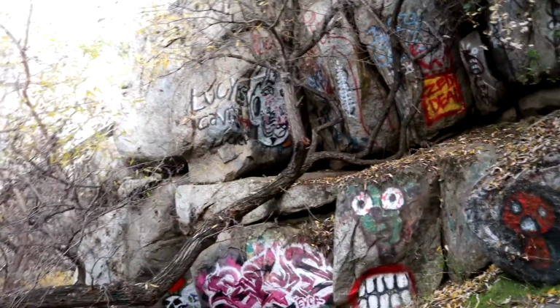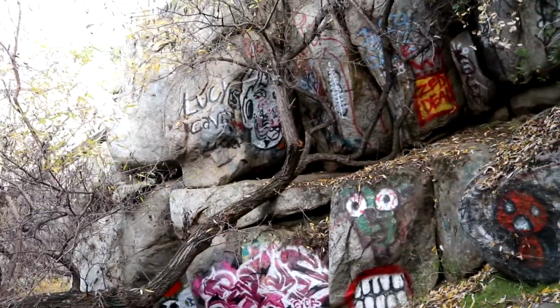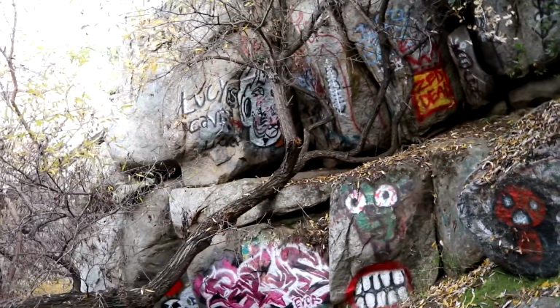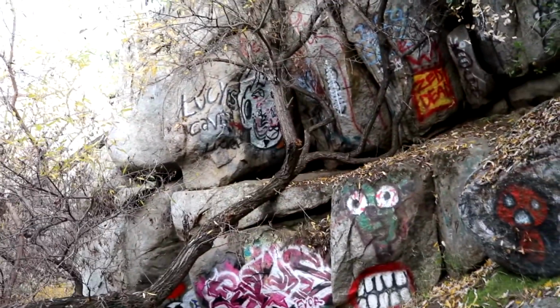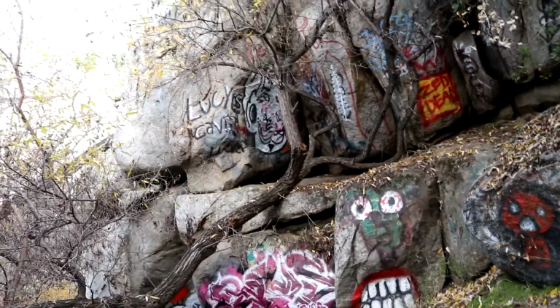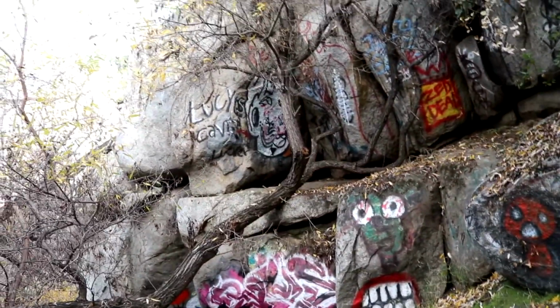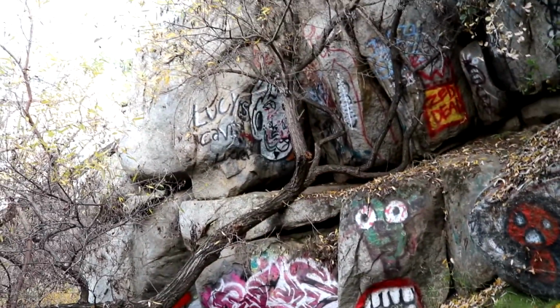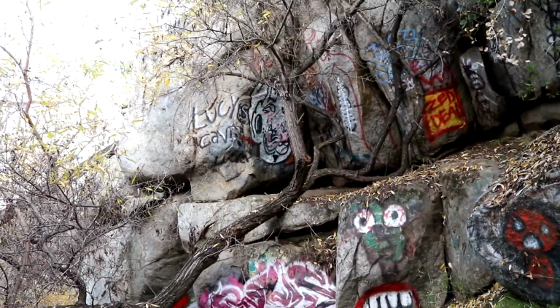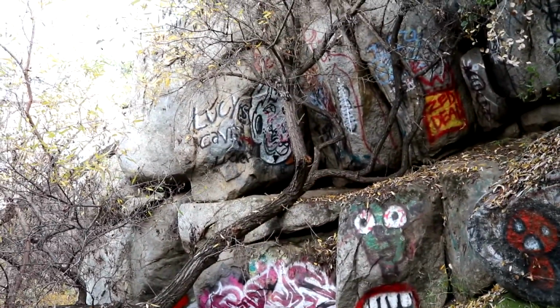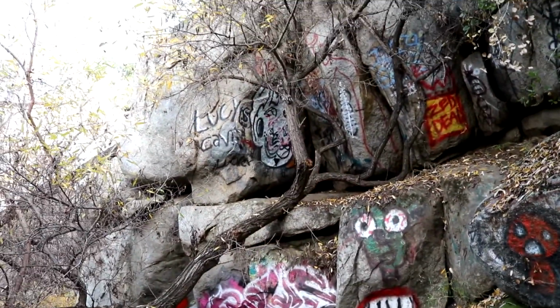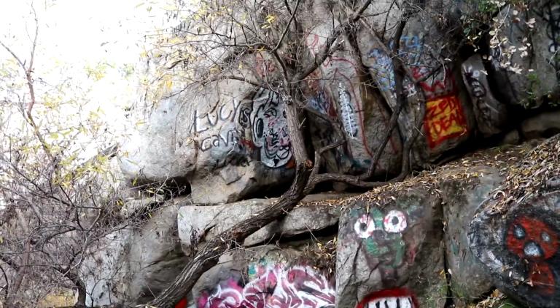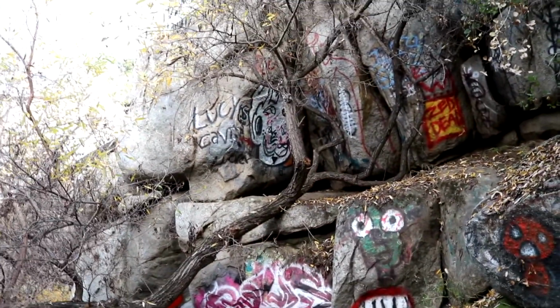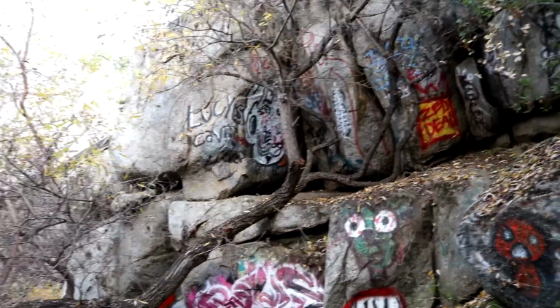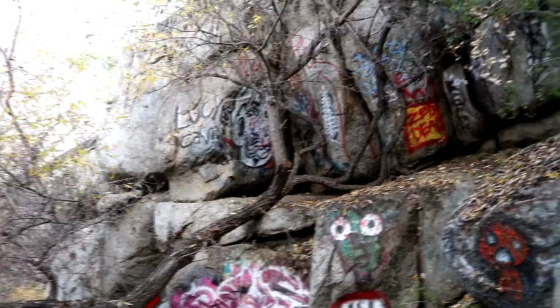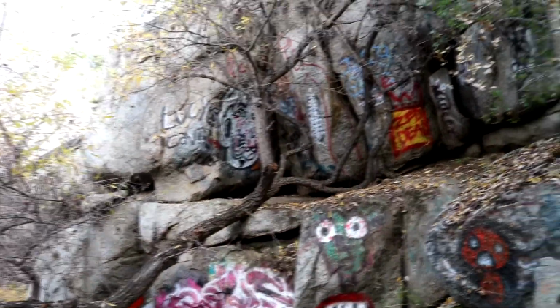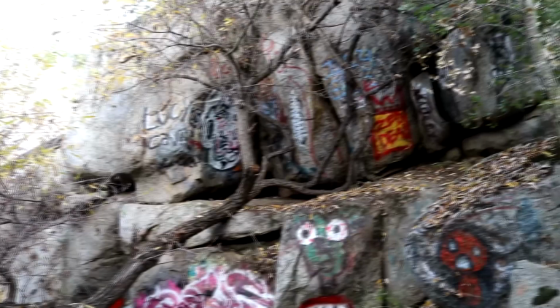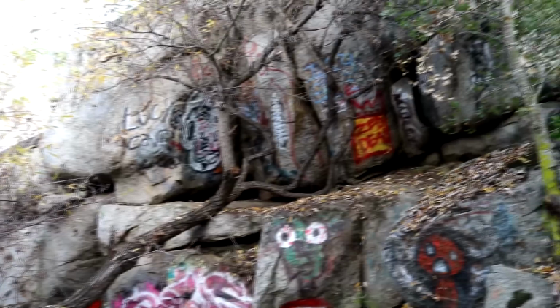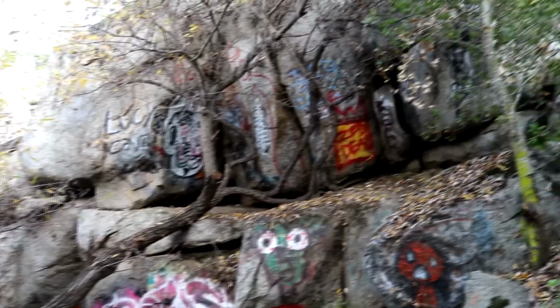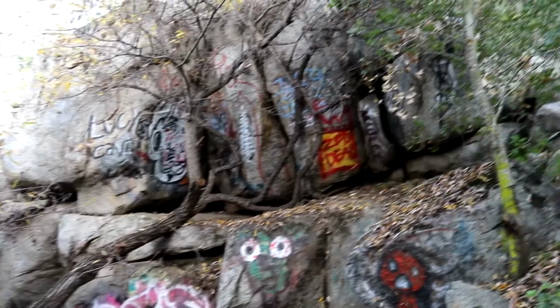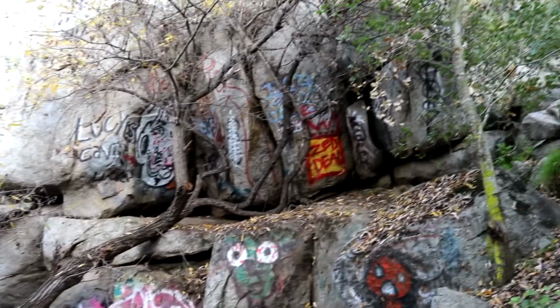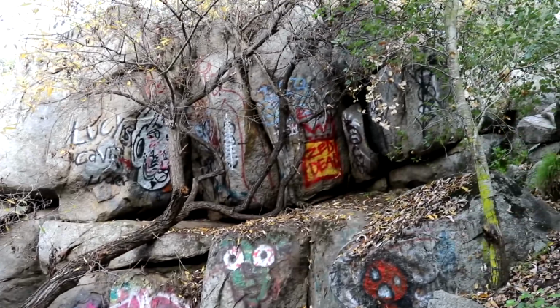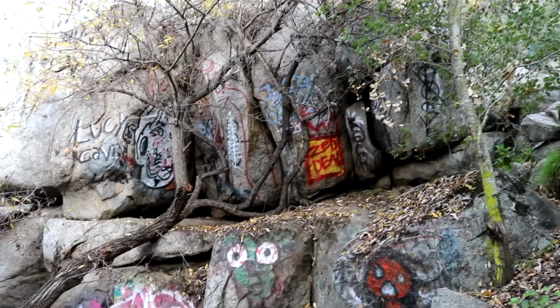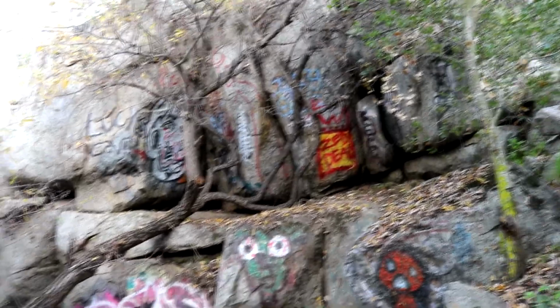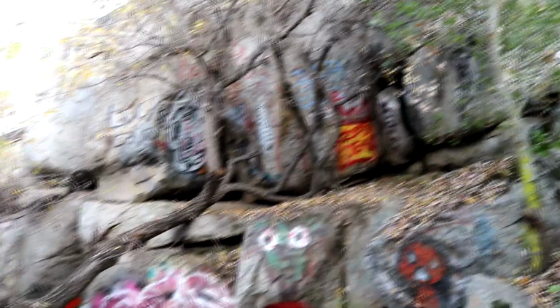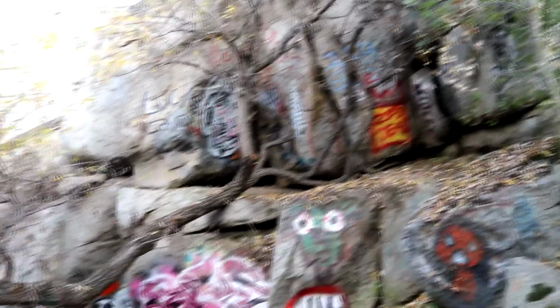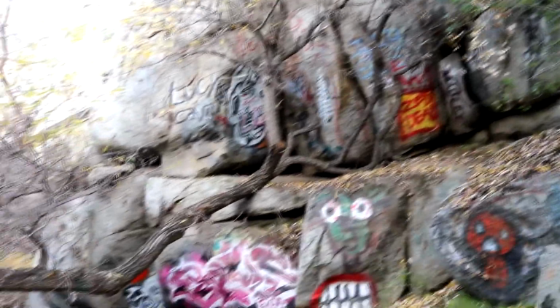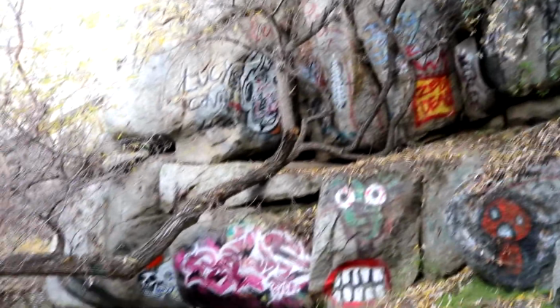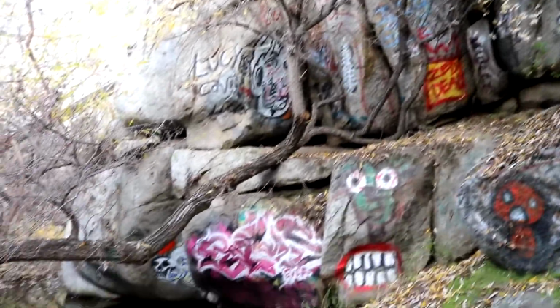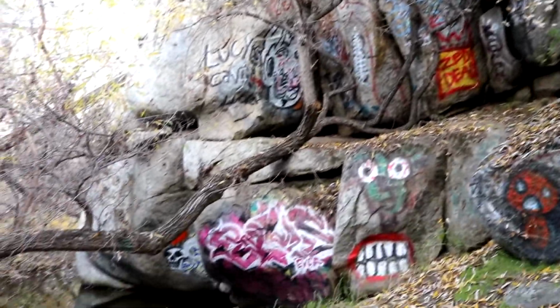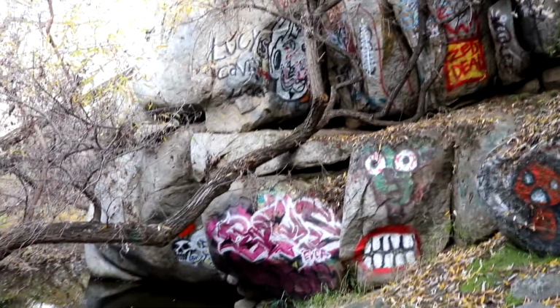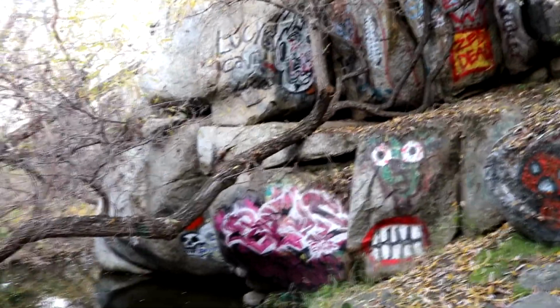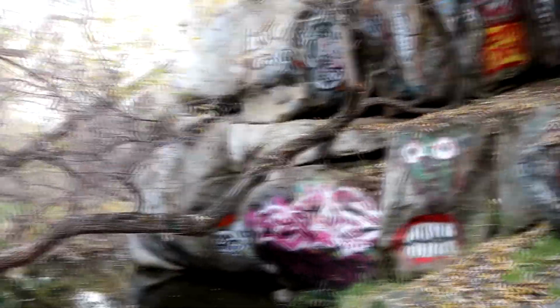Apparently there's 'Lucy's Cave' — Lucifer. So apparently that's Lucifer's cave. That's not great.